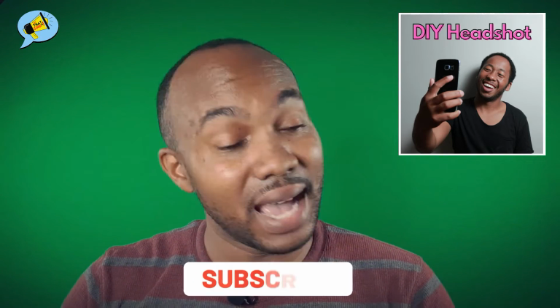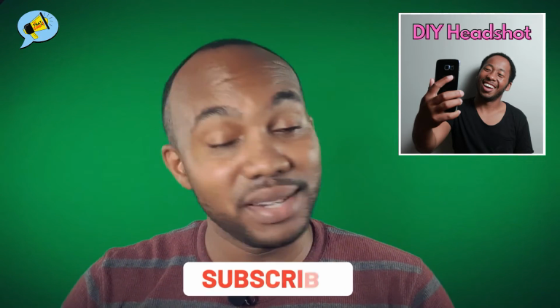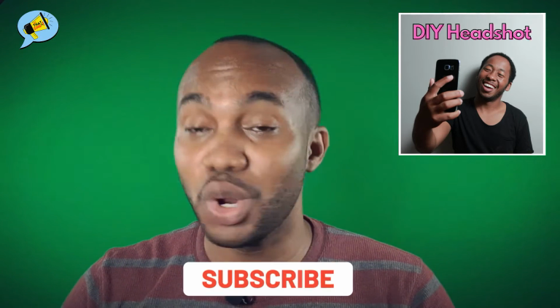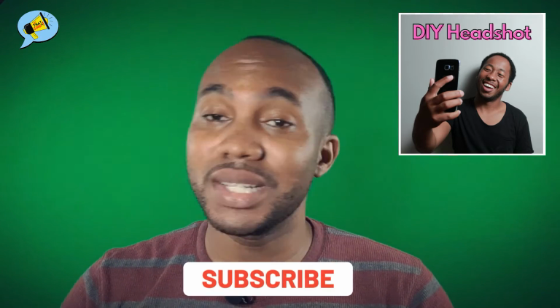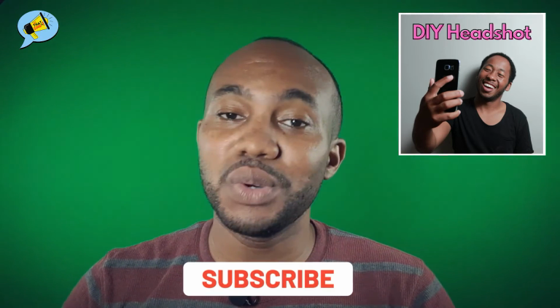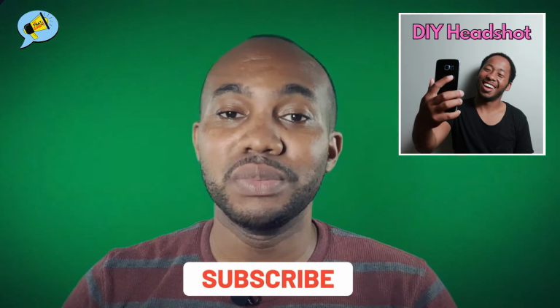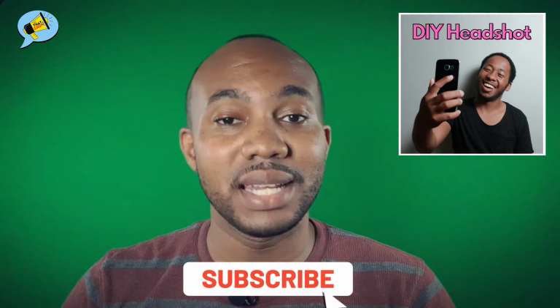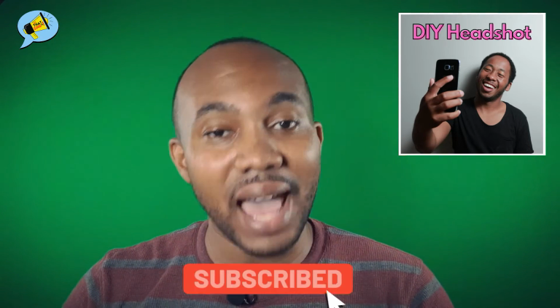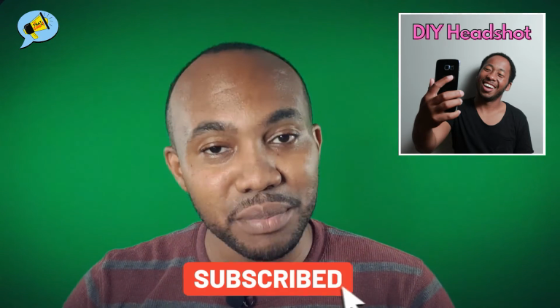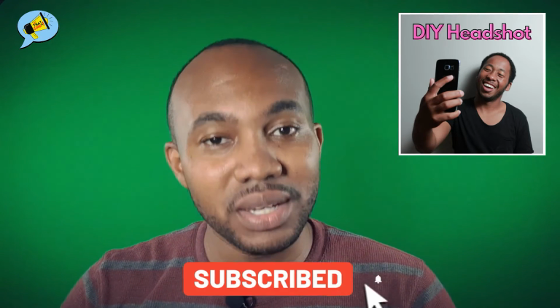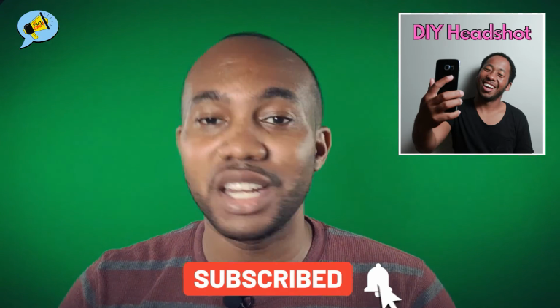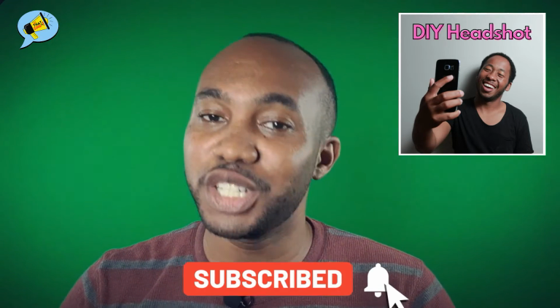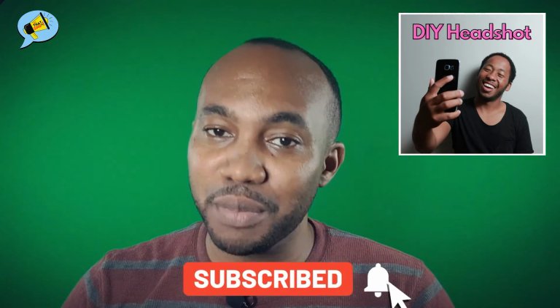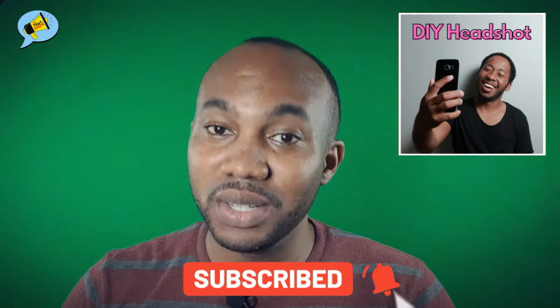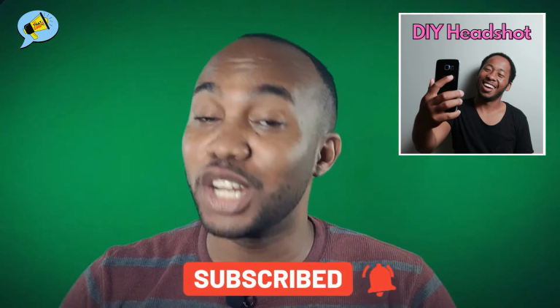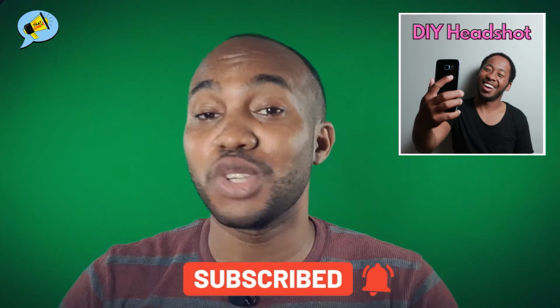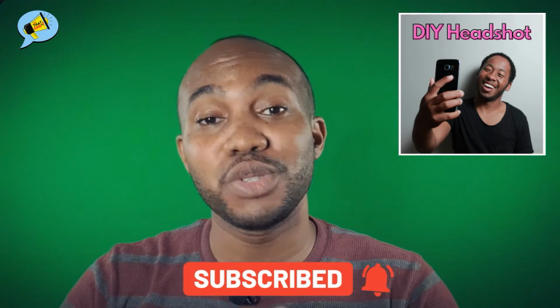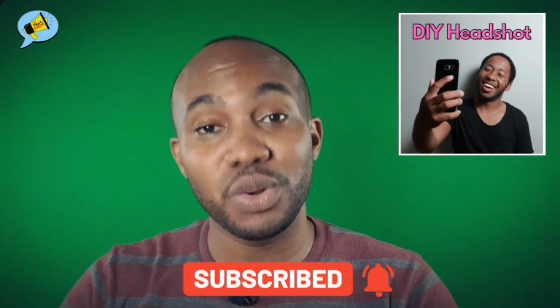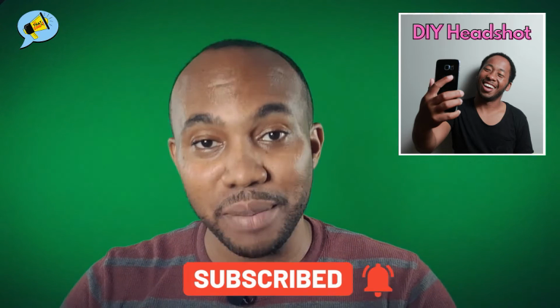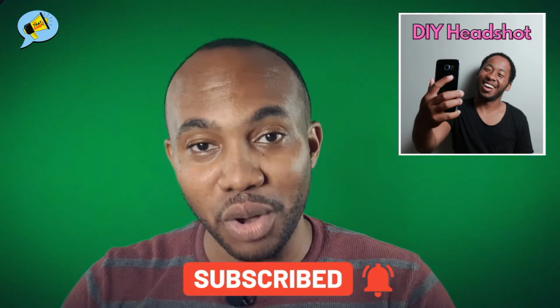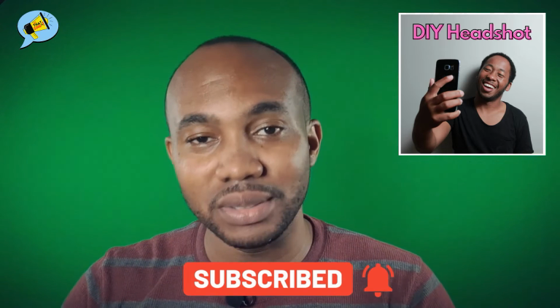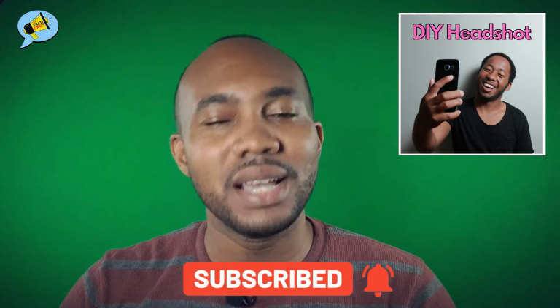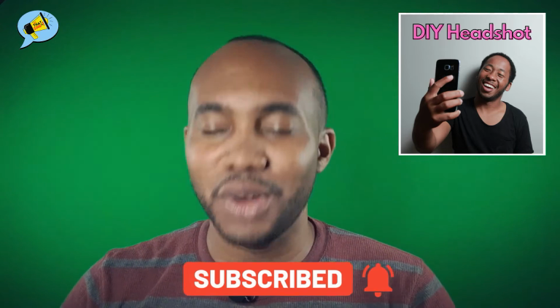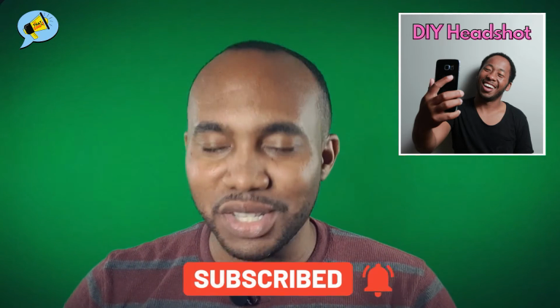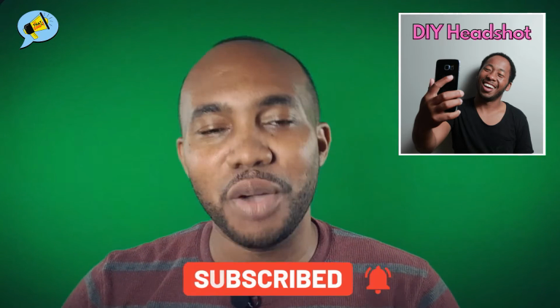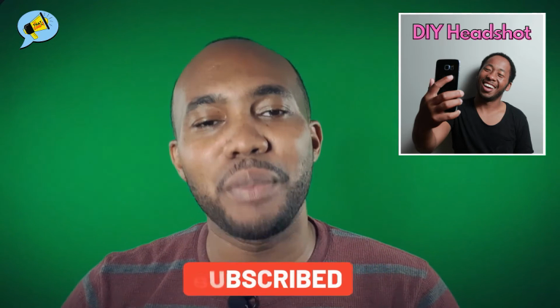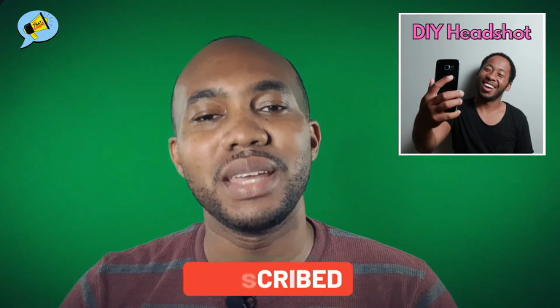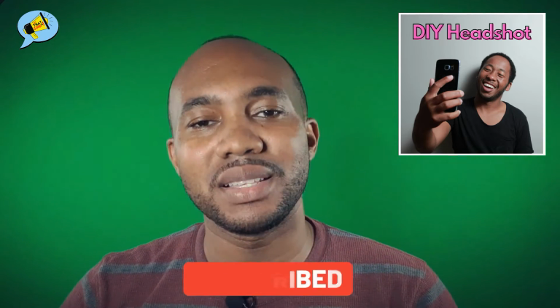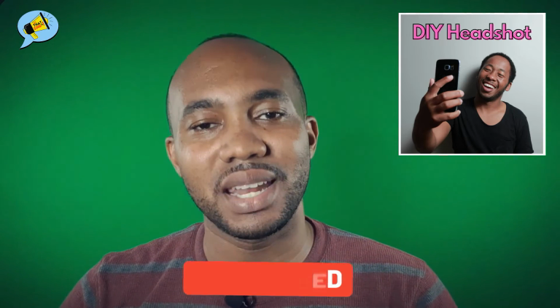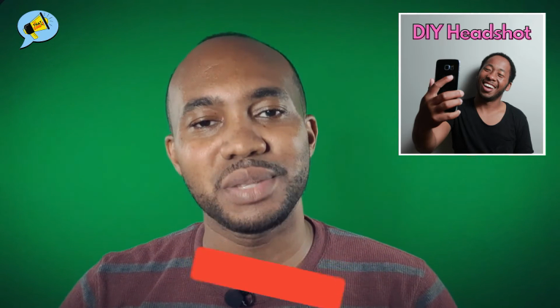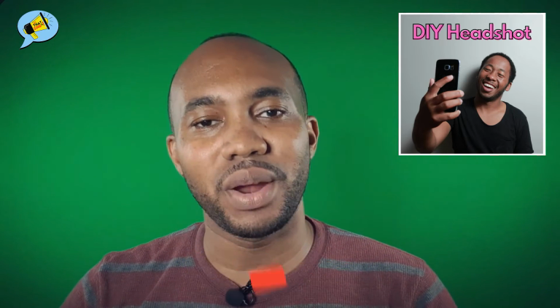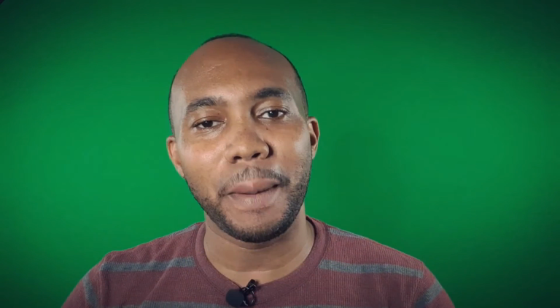And you know what to do — hit the like button, hit the share button, hit the subscribe button. Great stuff coming up on the other side of this break.